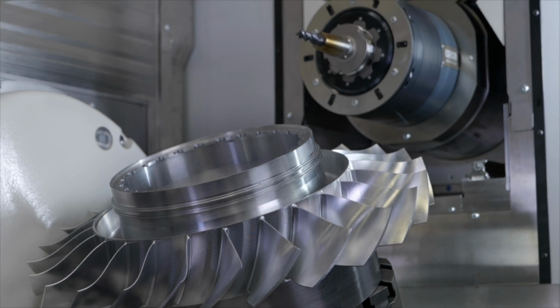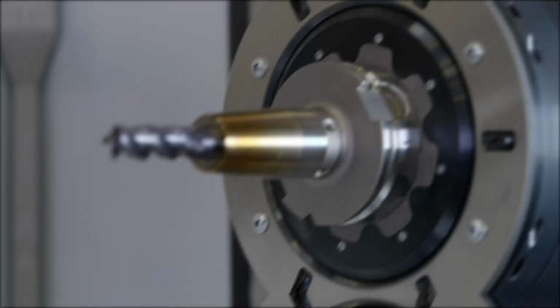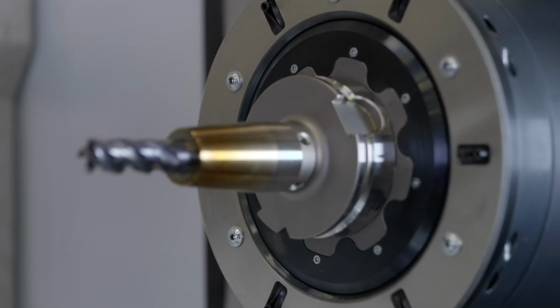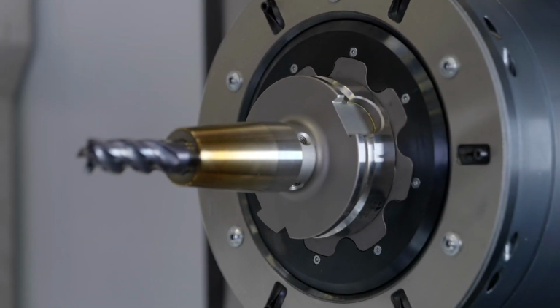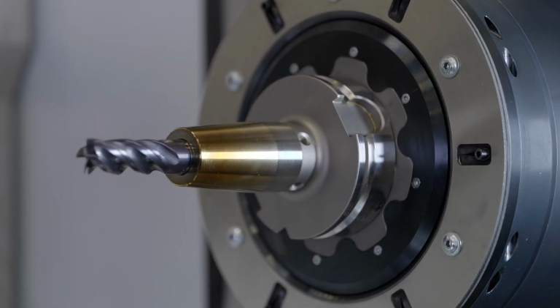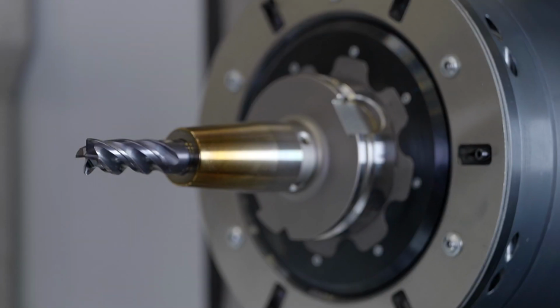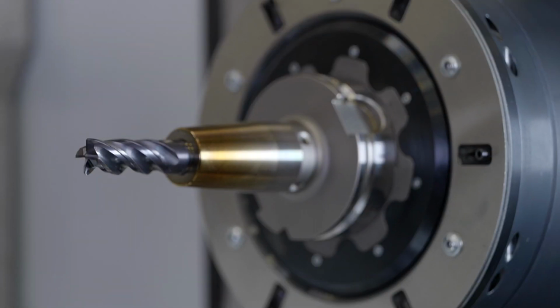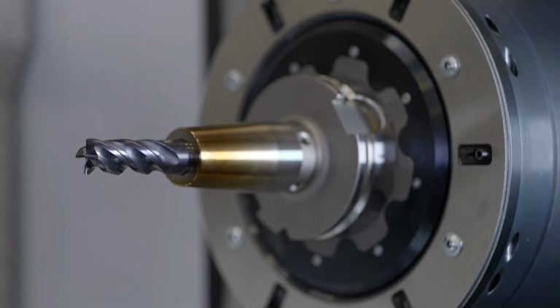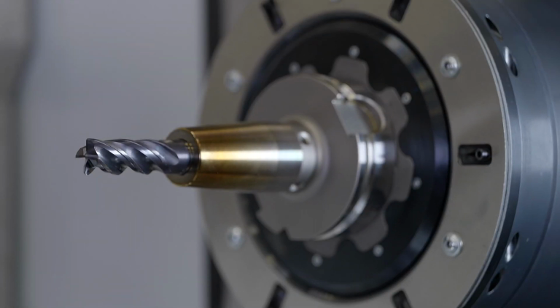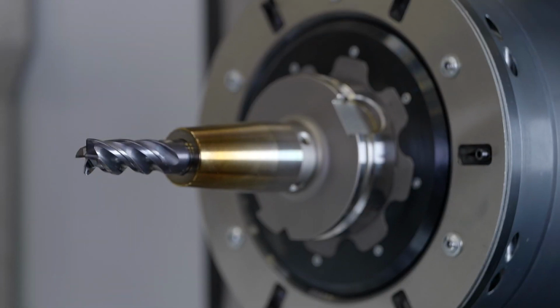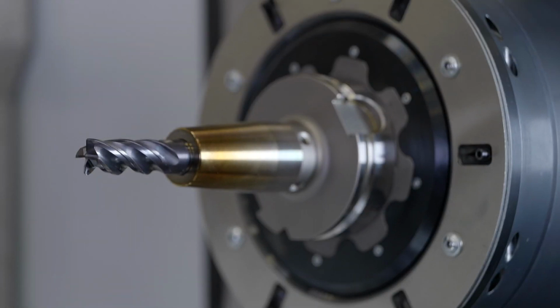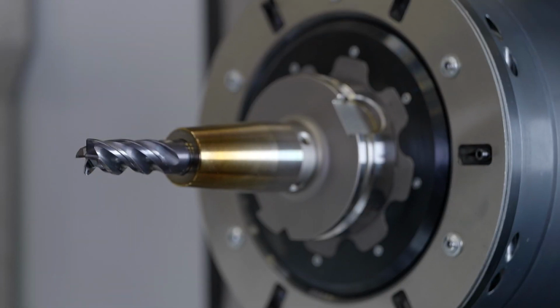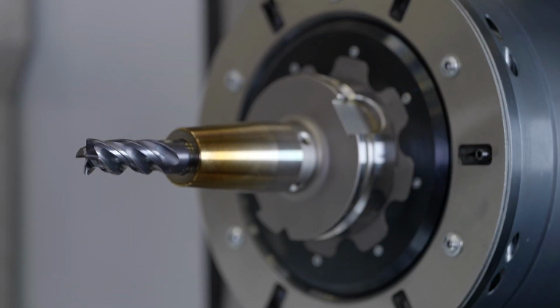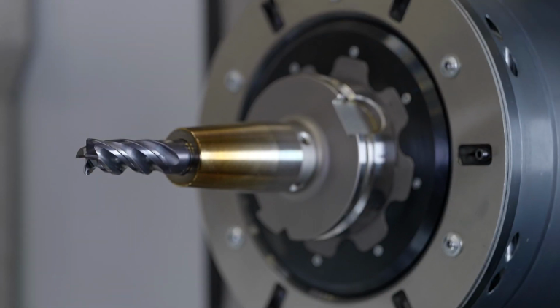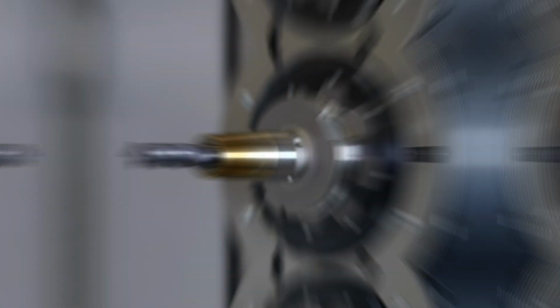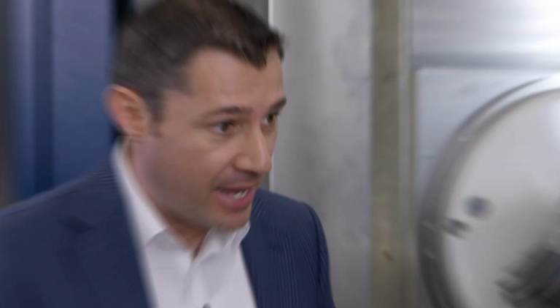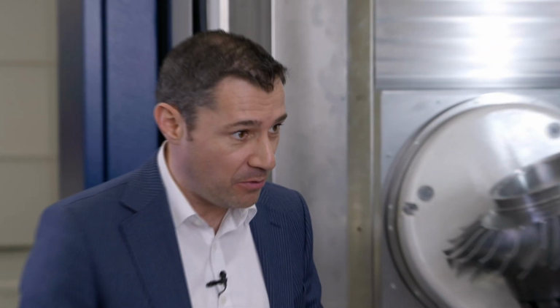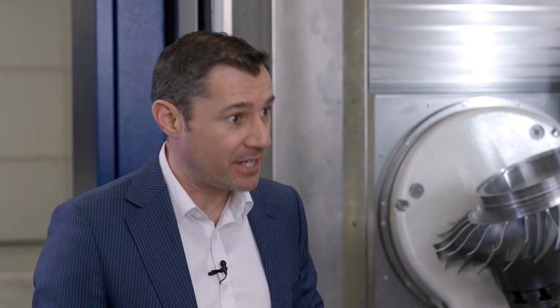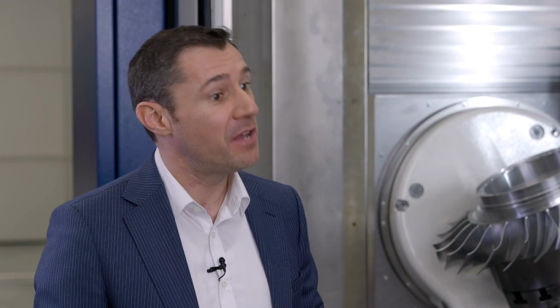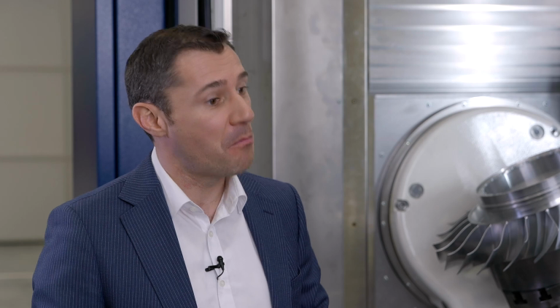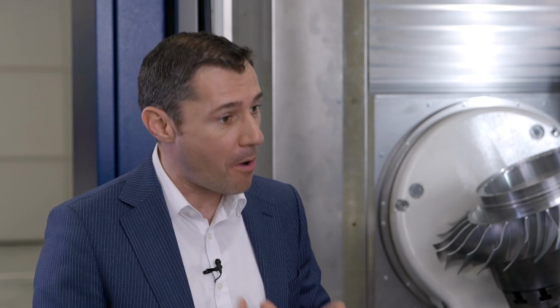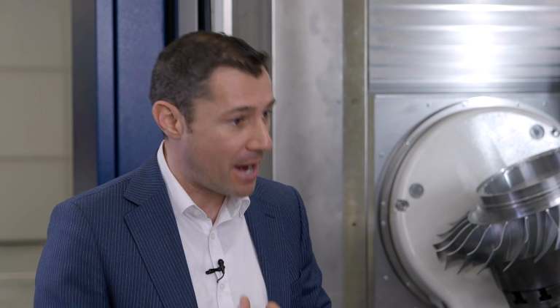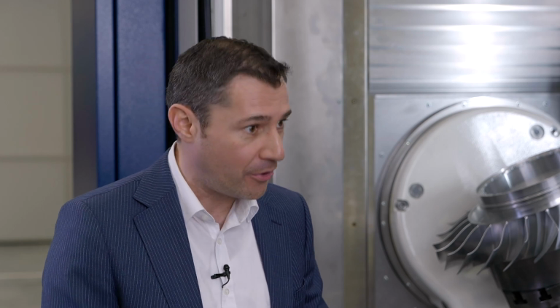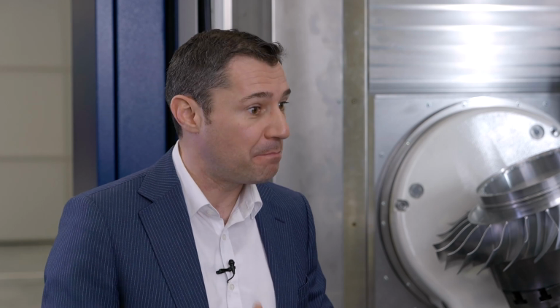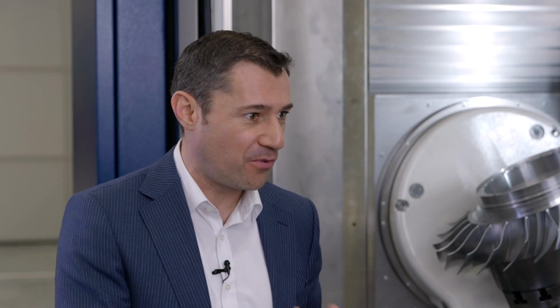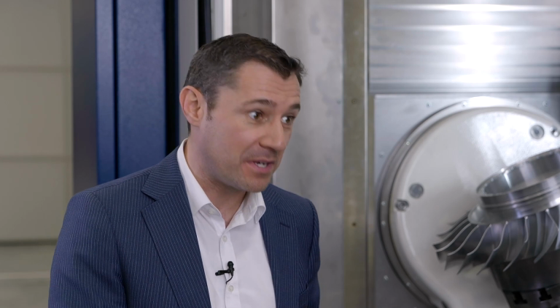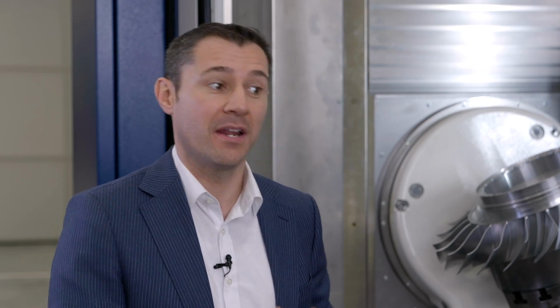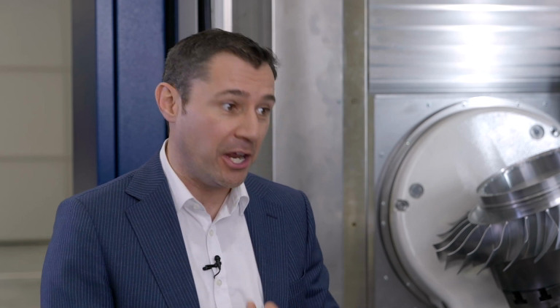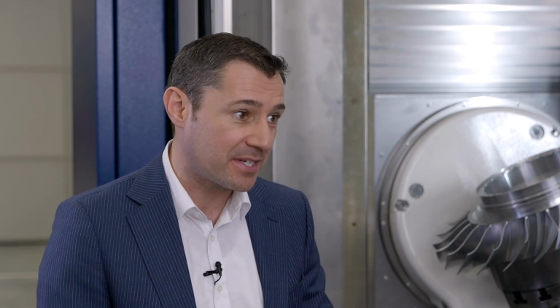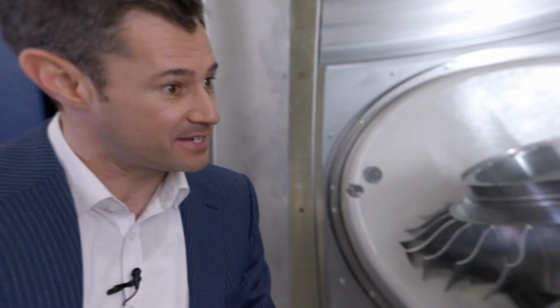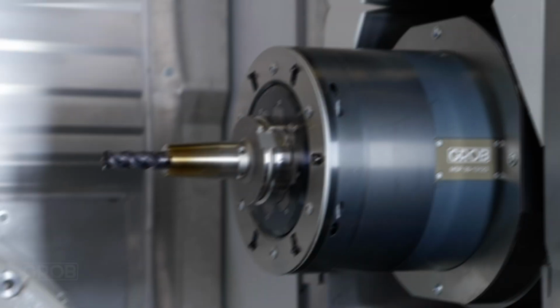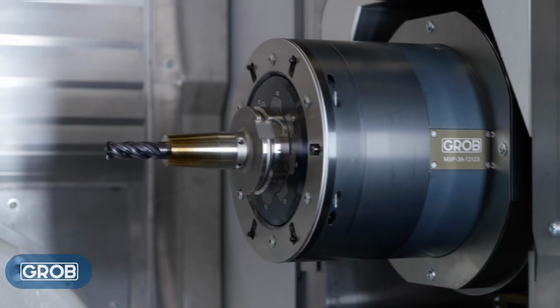We designed and developed a new spindle, an HSK80, which has even more power and performance than an HSK63.